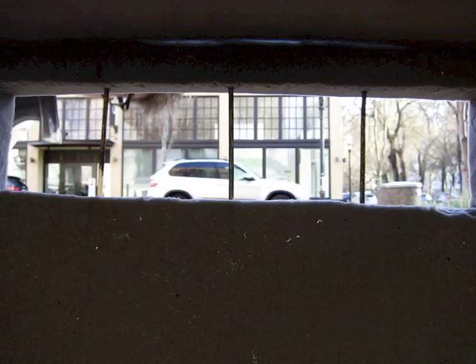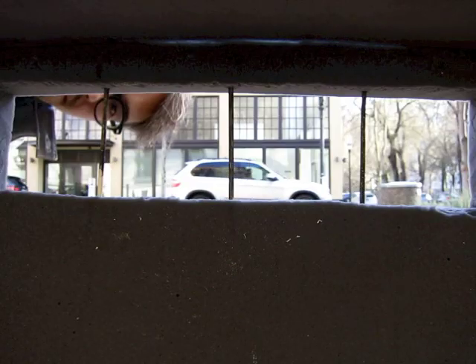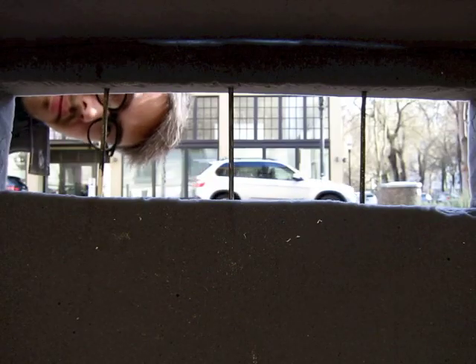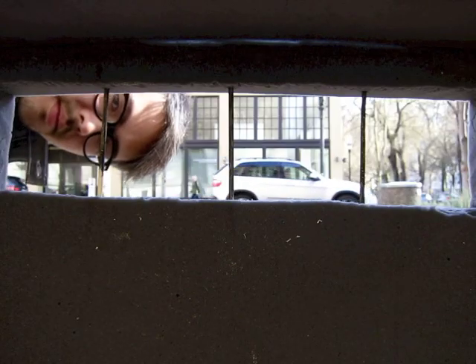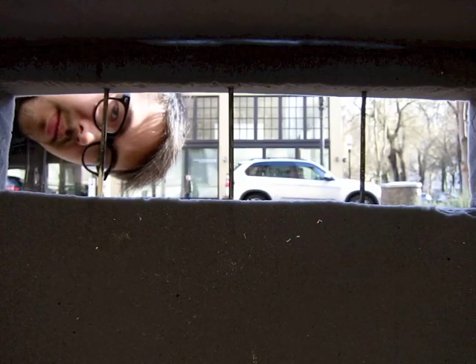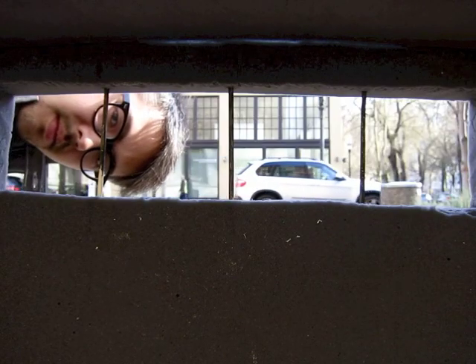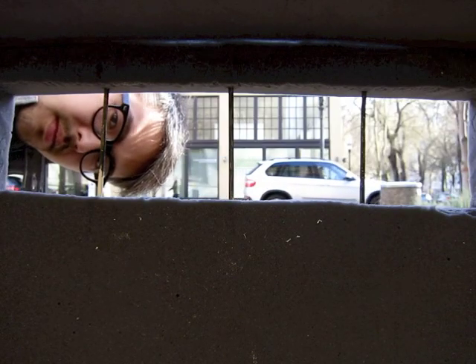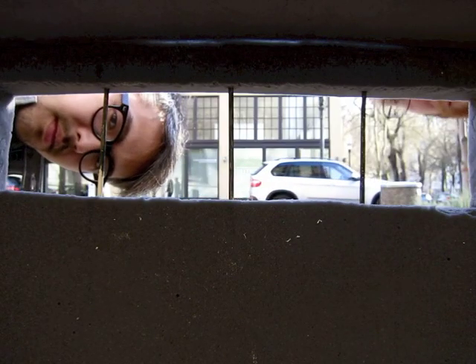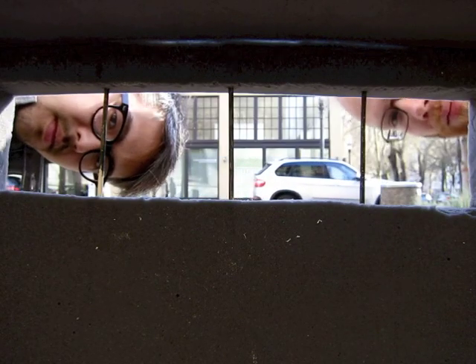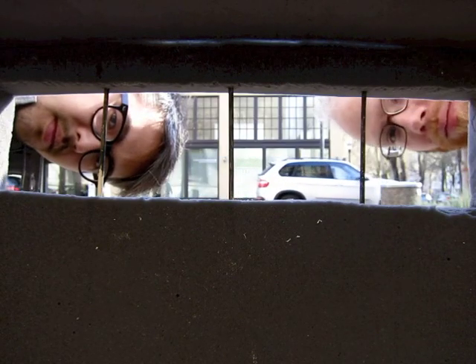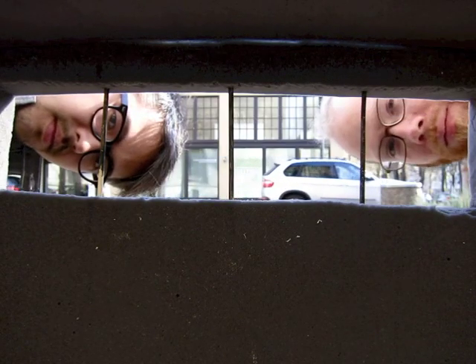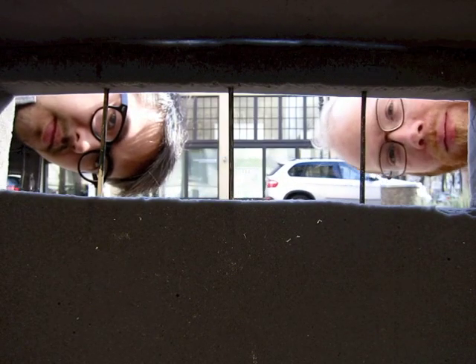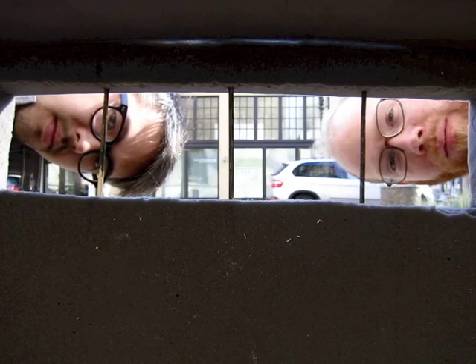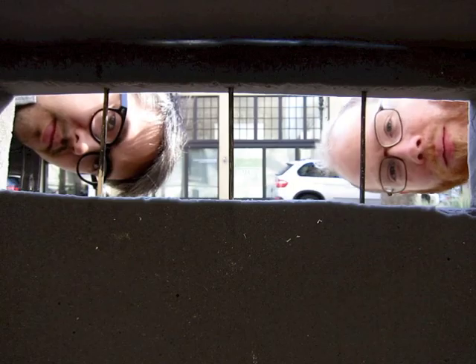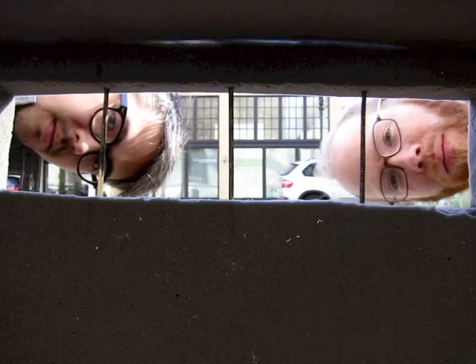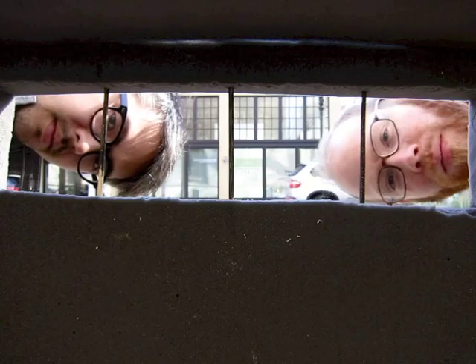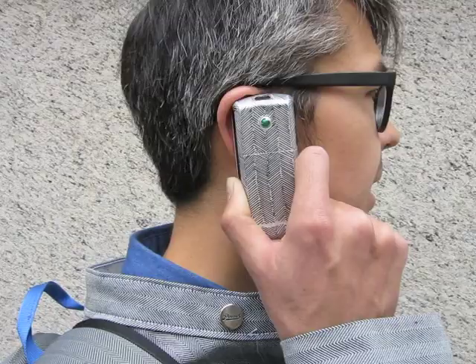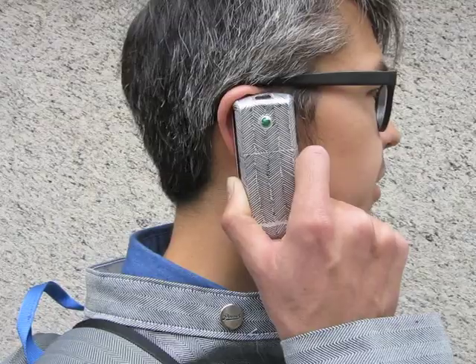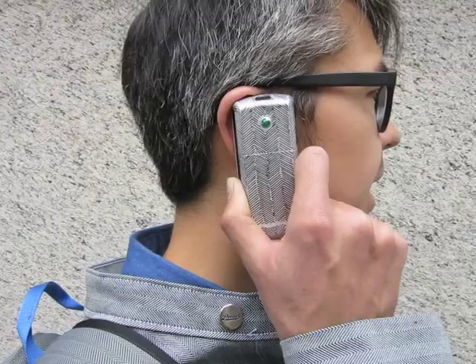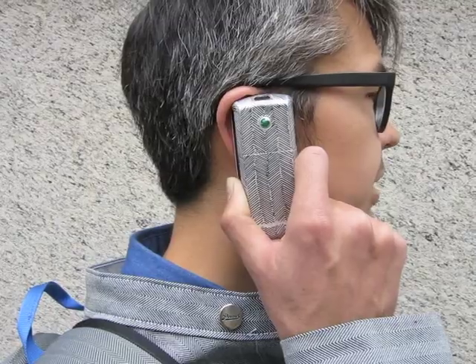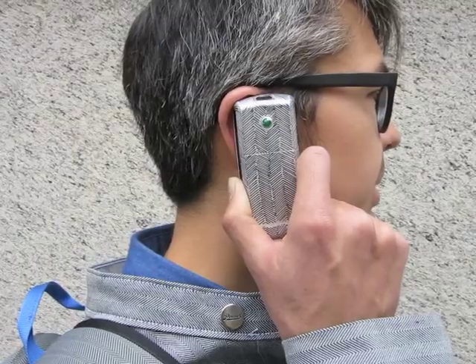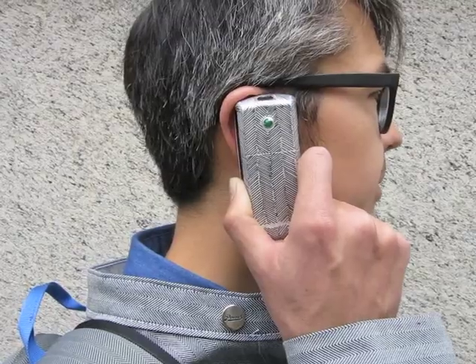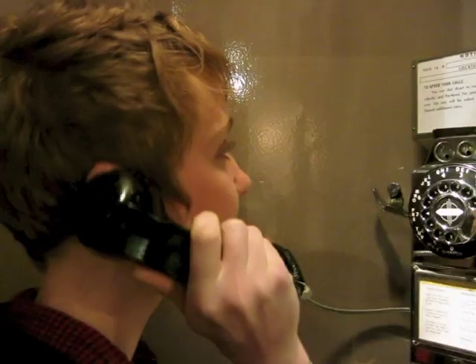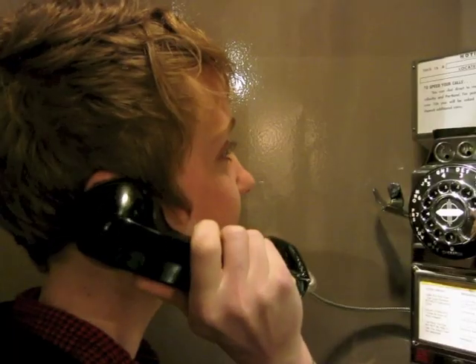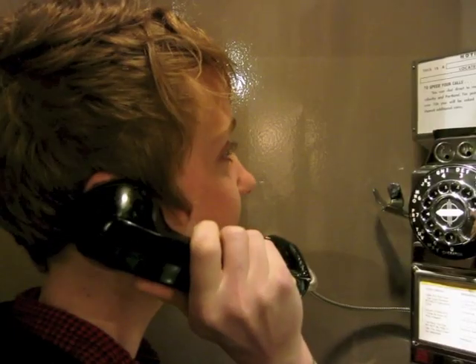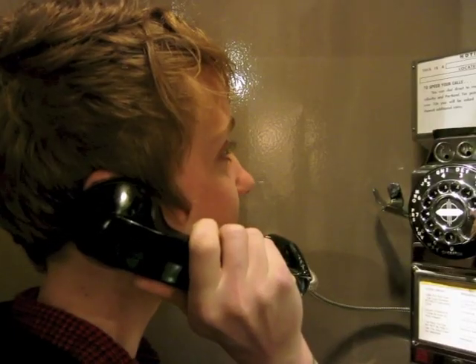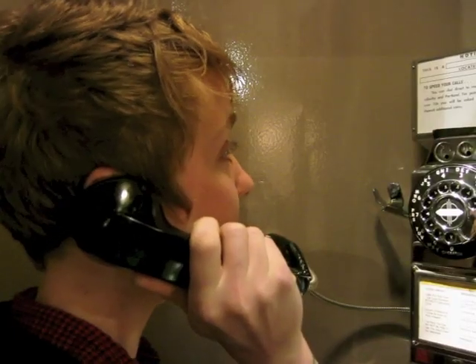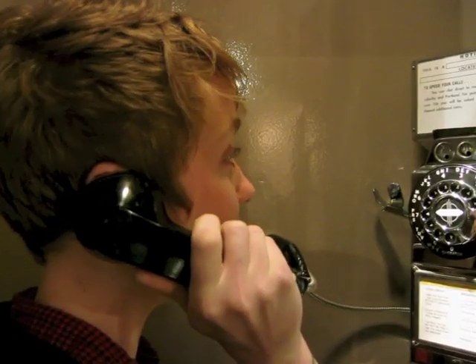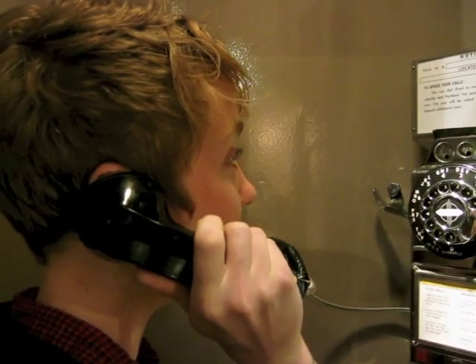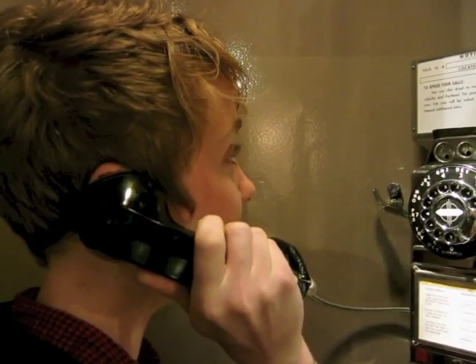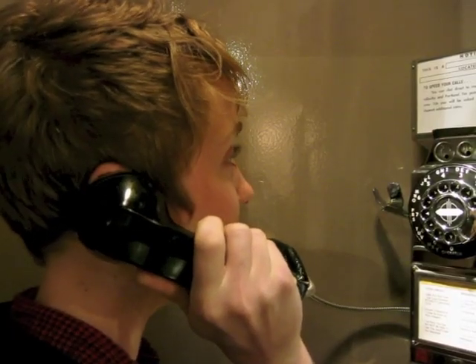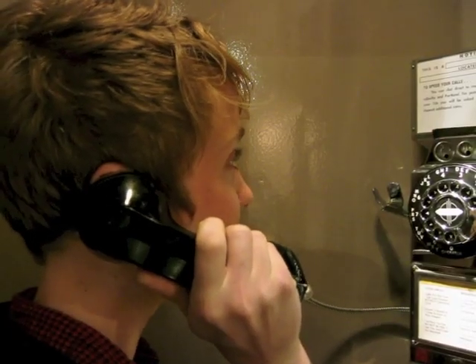There's some kind of leak. It's flowing into the drain. It's not stopping. We're going to need help.